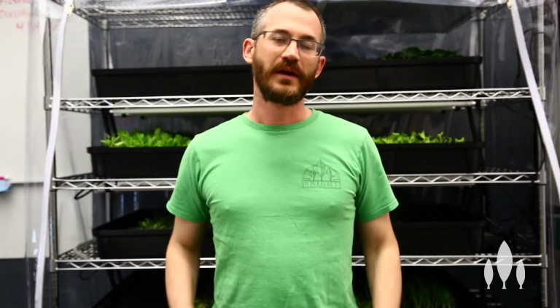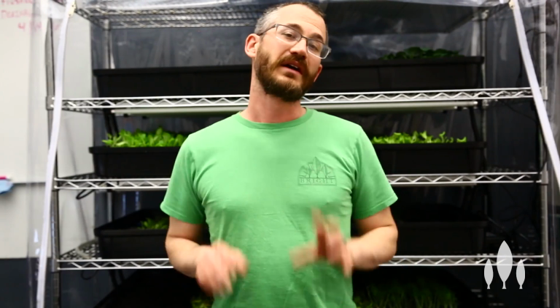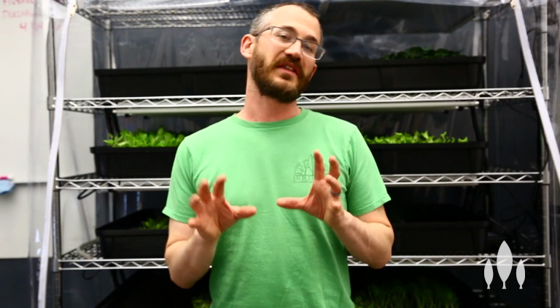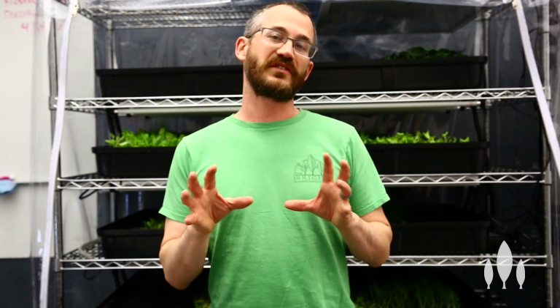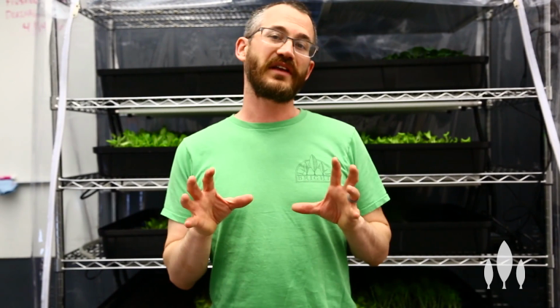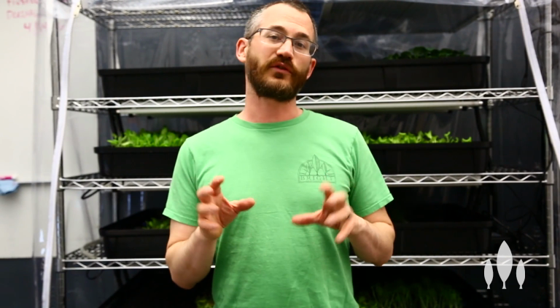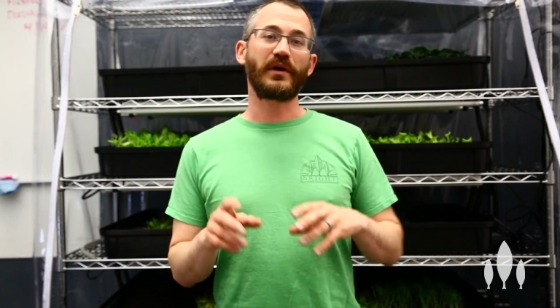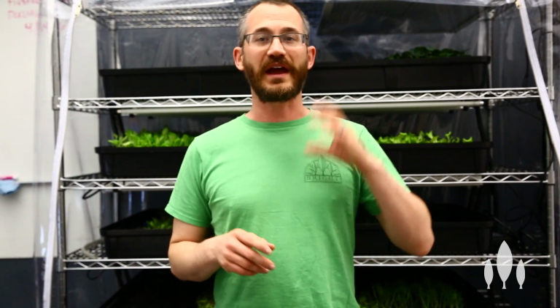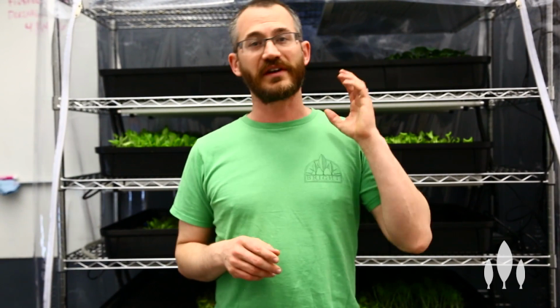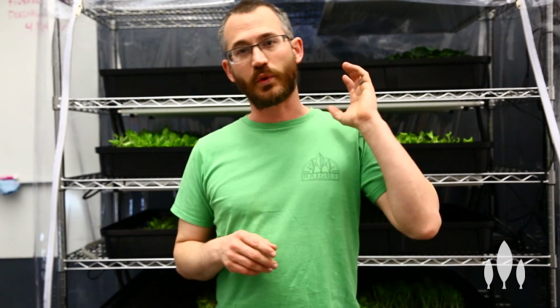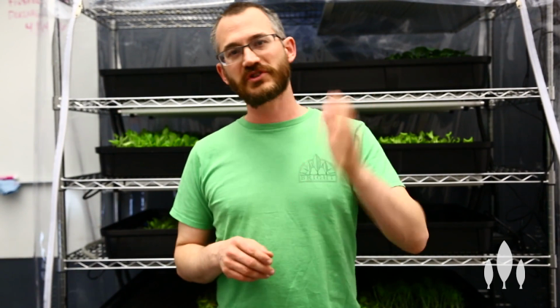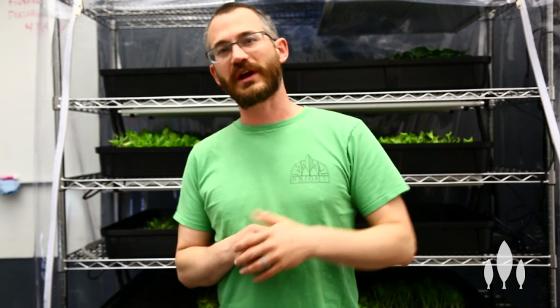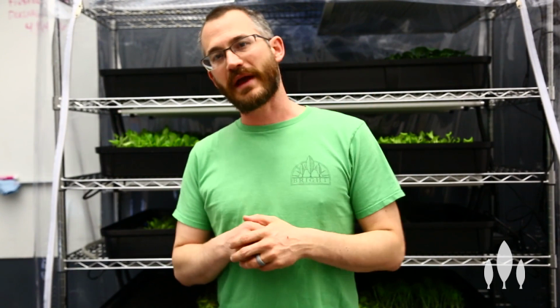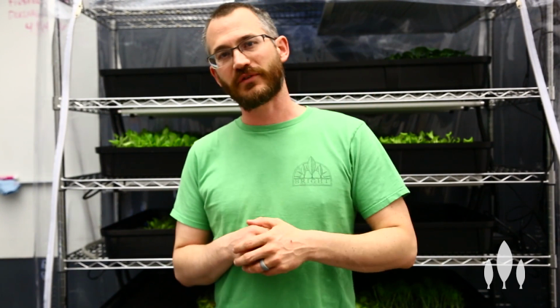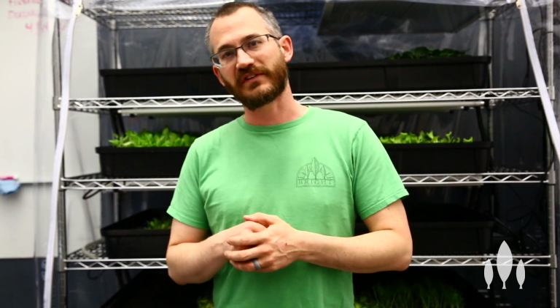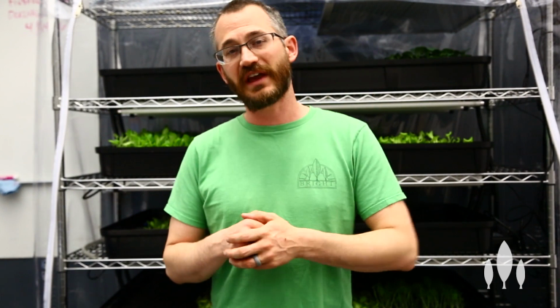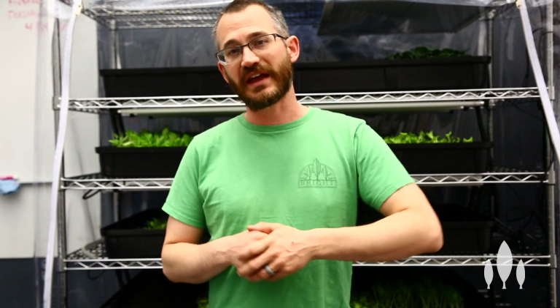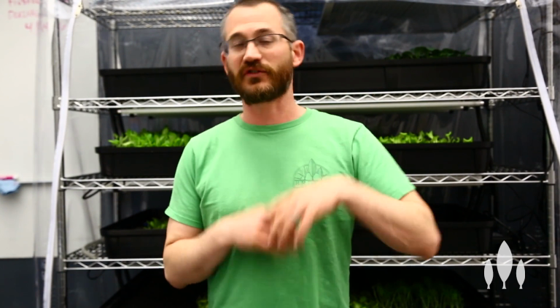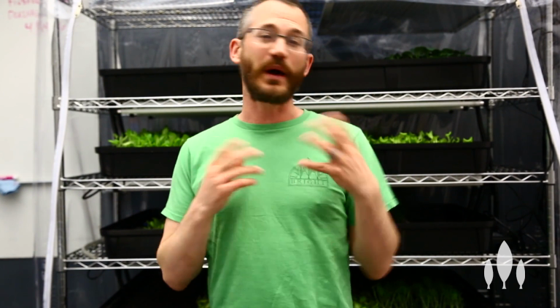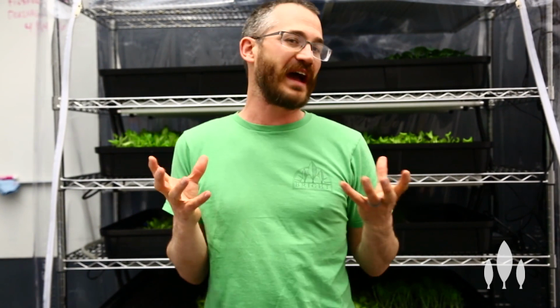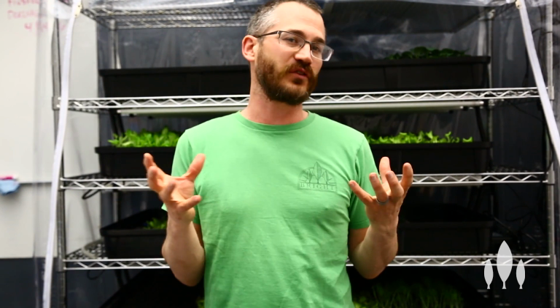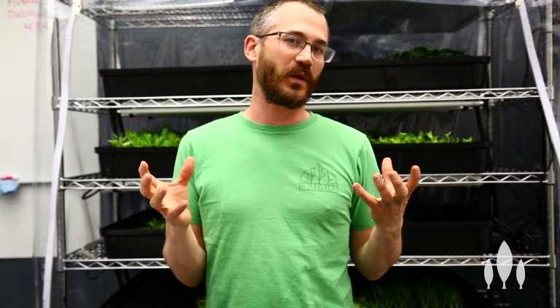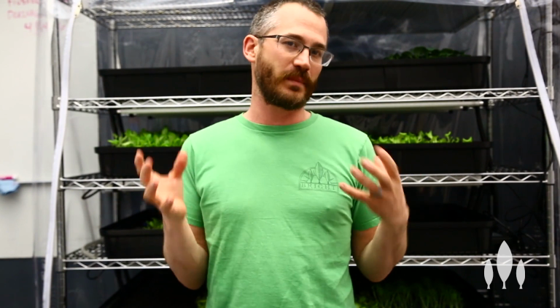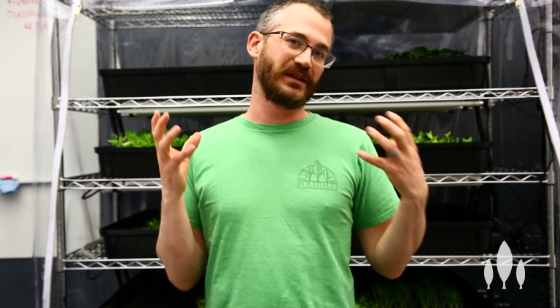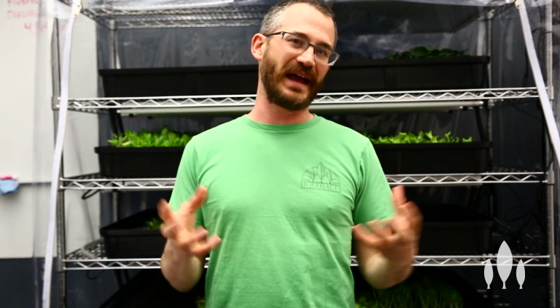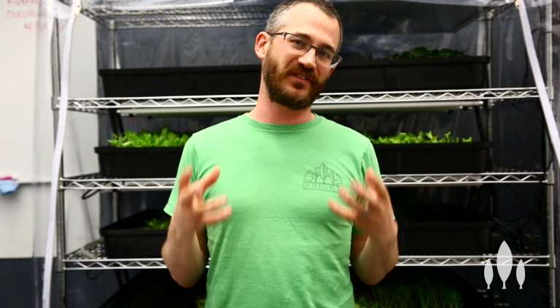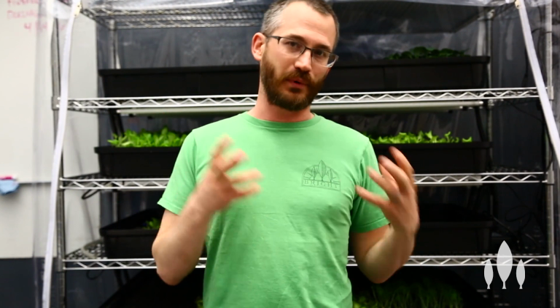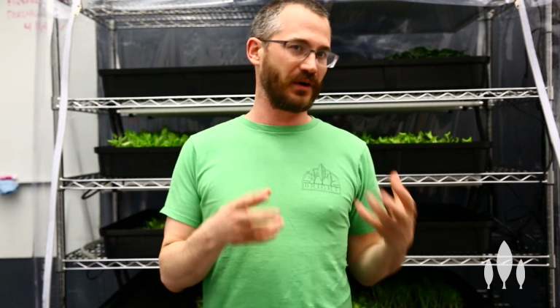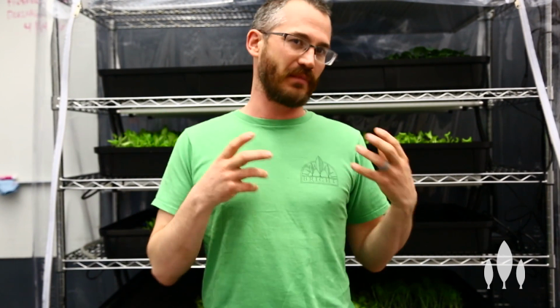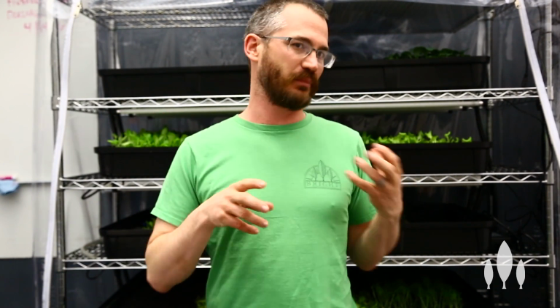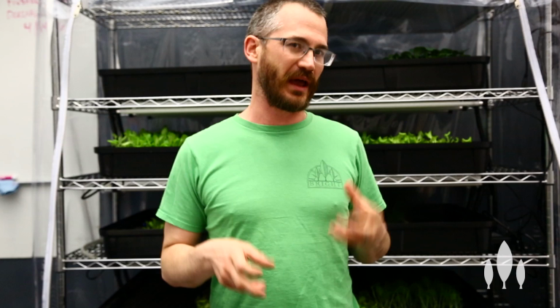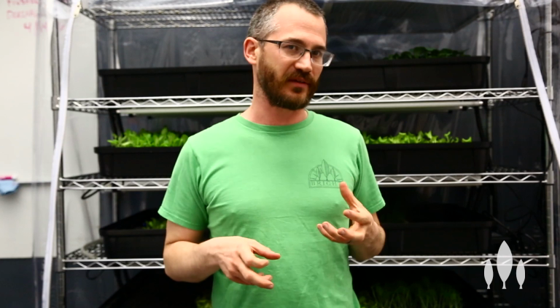Hey, this is Nate Story, and the question I'm answering today is: do I have to worry about lights burning my plants?